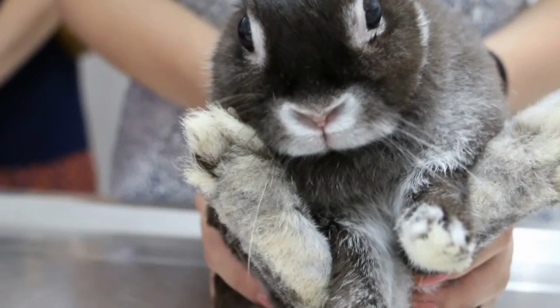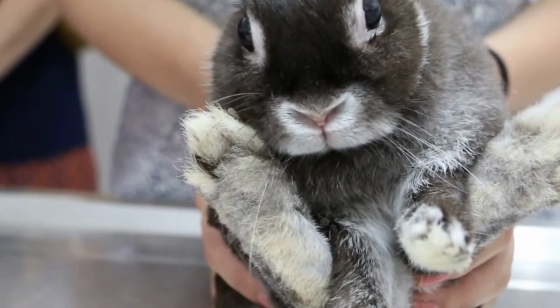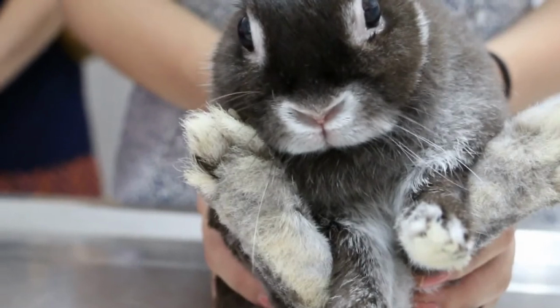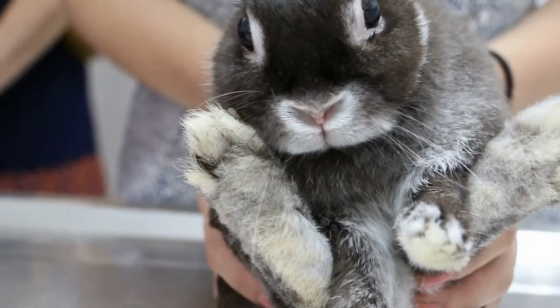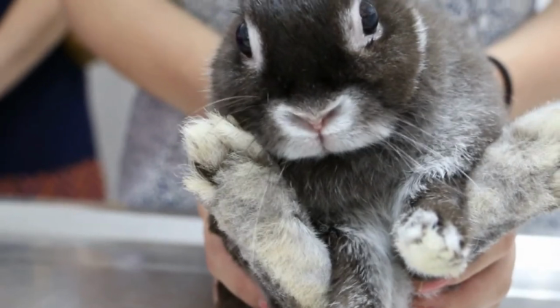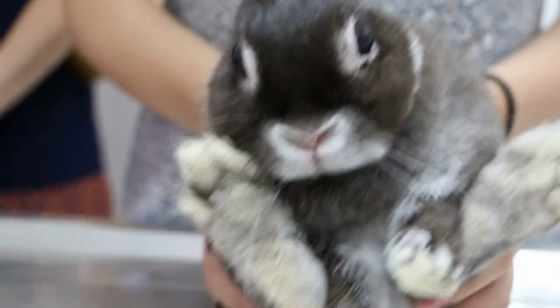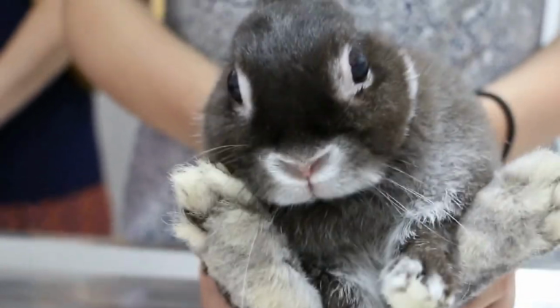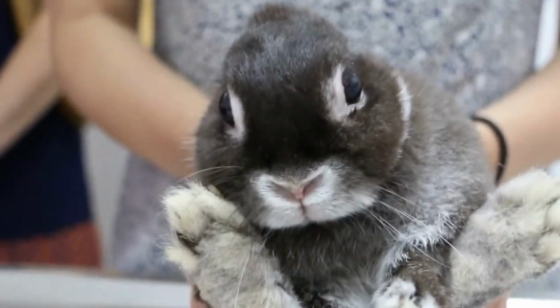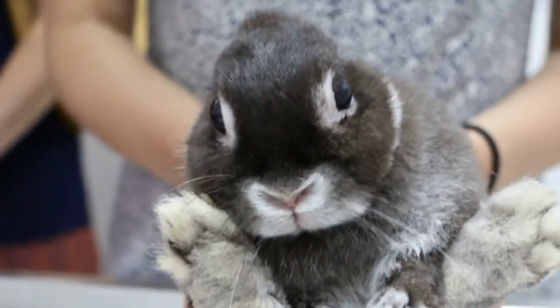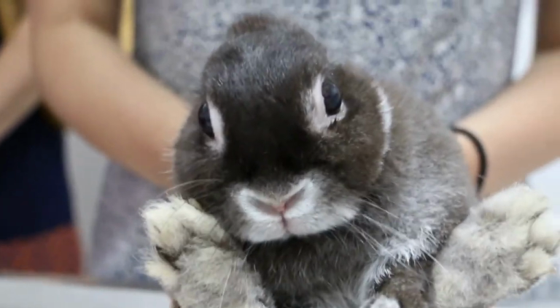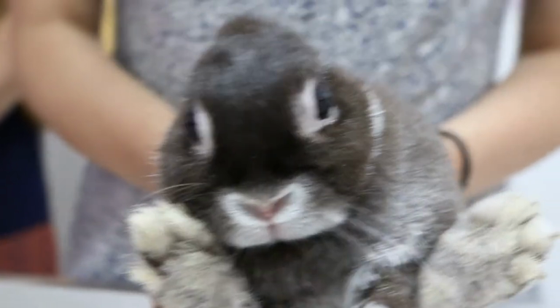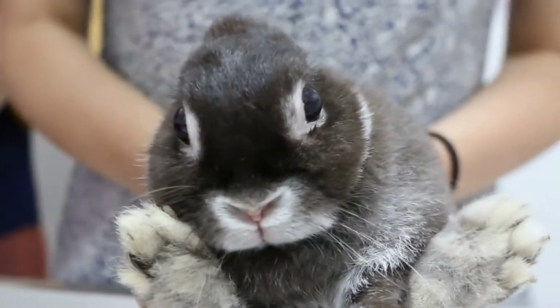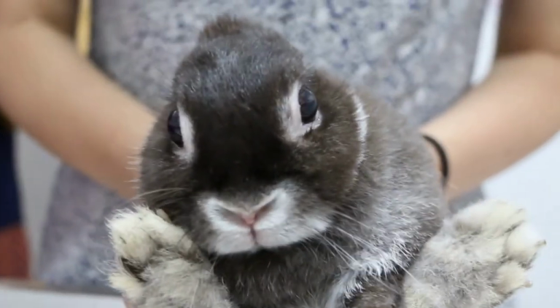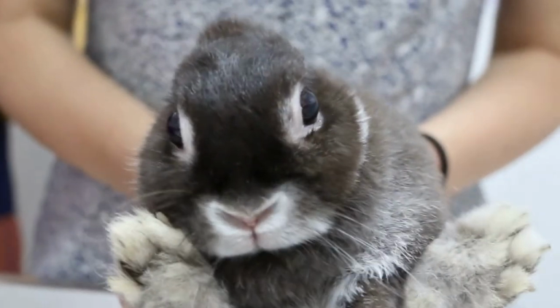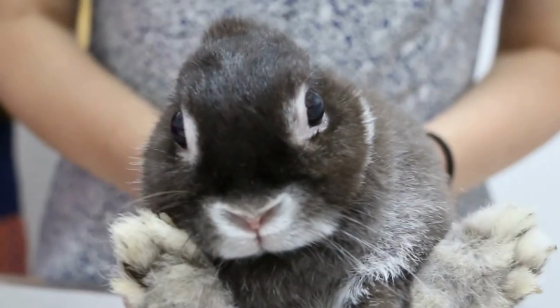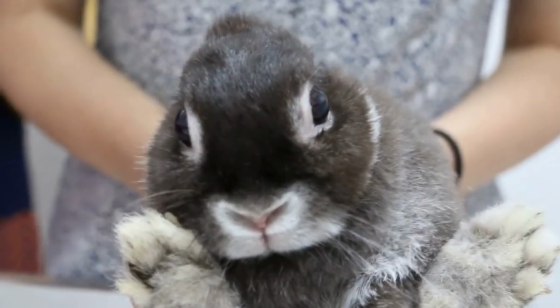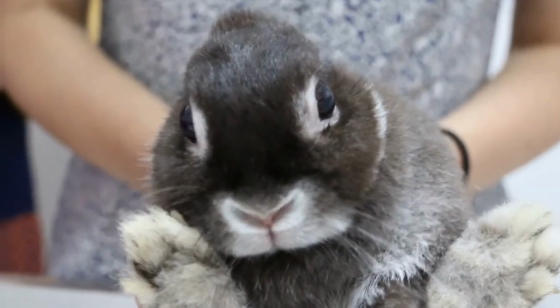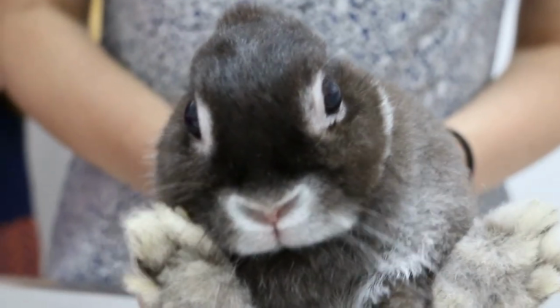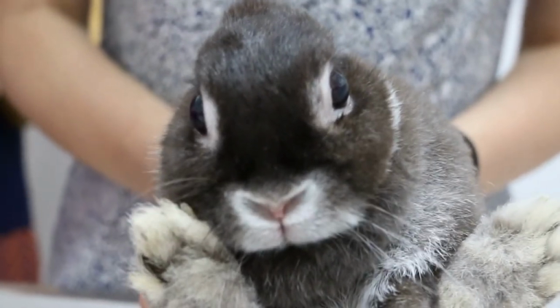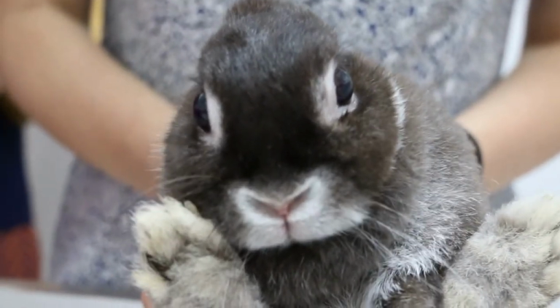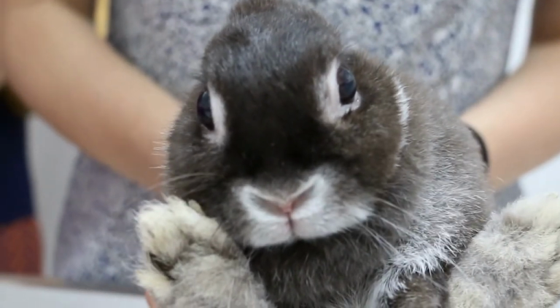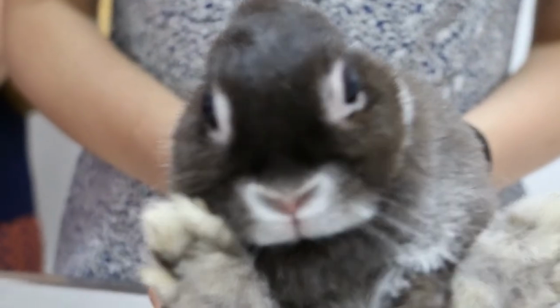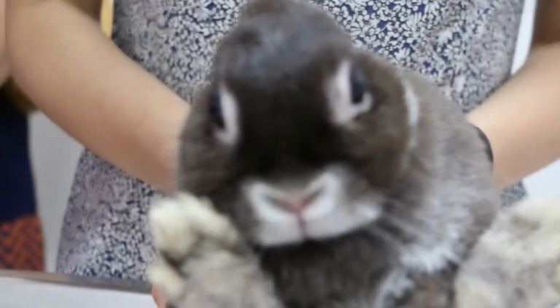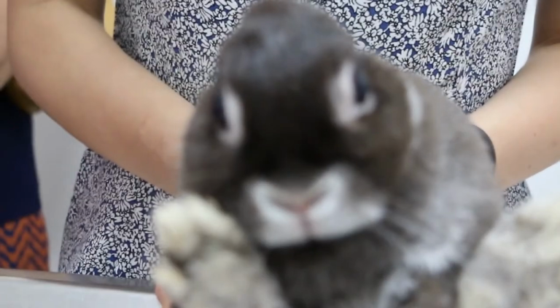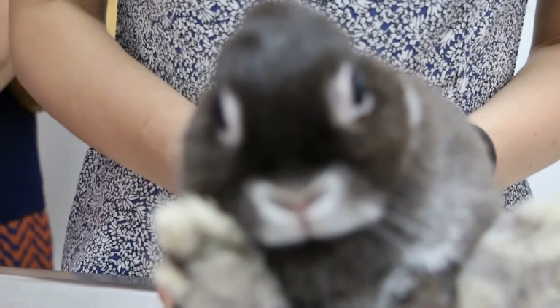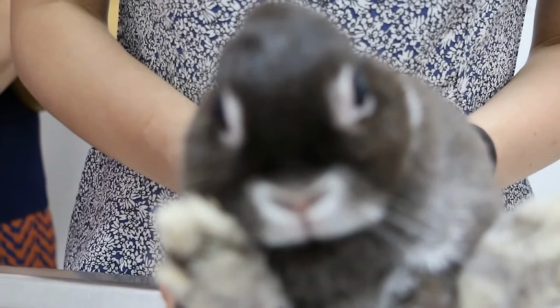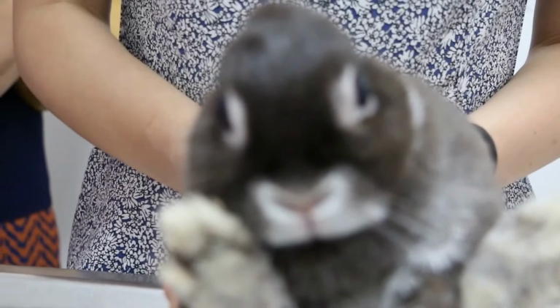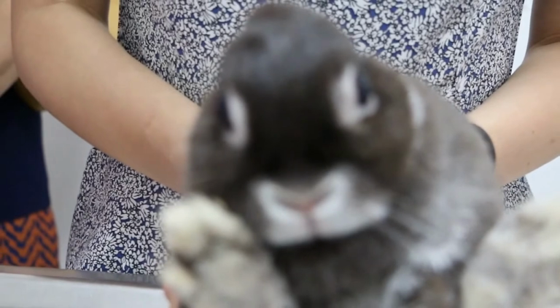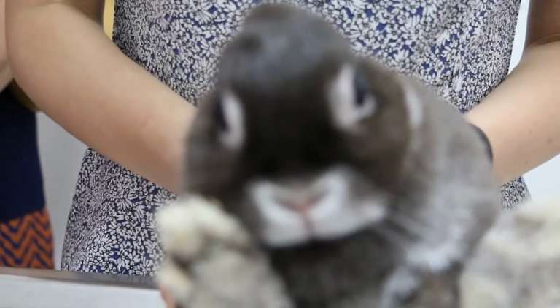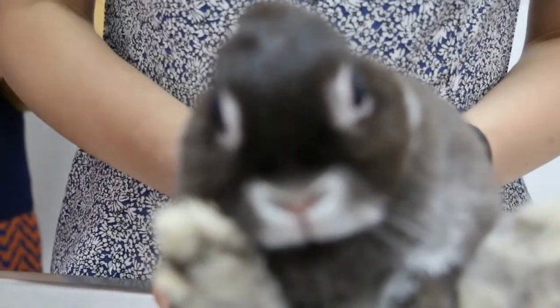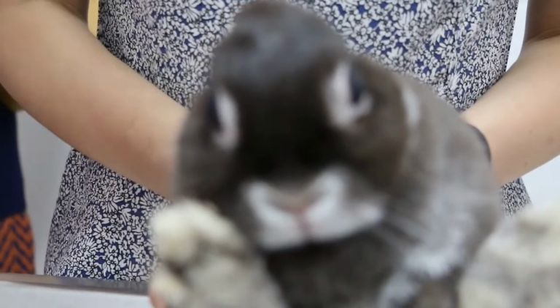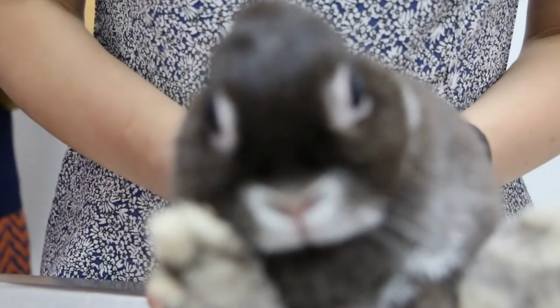July 29, 2015. This four-and-a-half-year-old female rabbit presents with a head tilt.